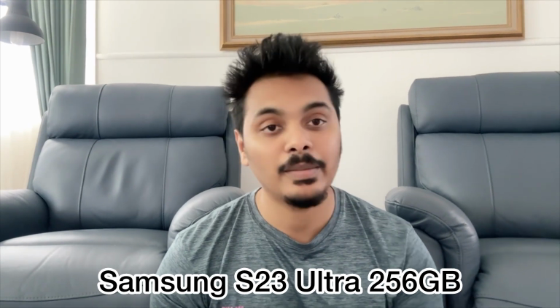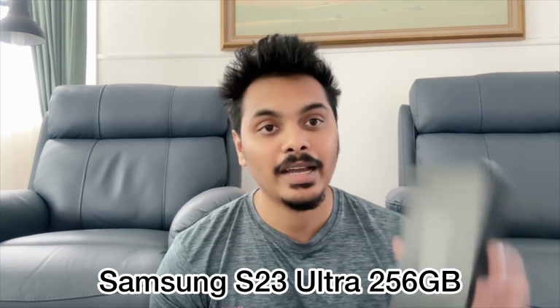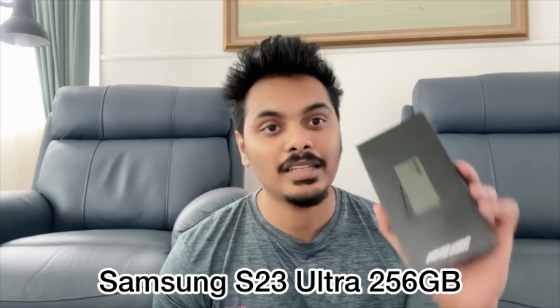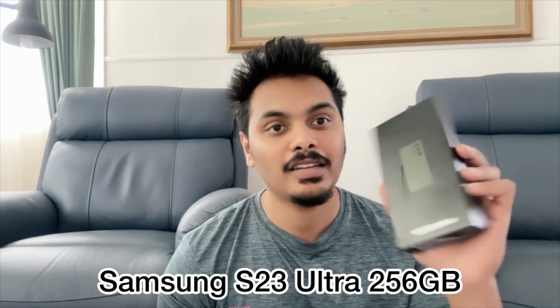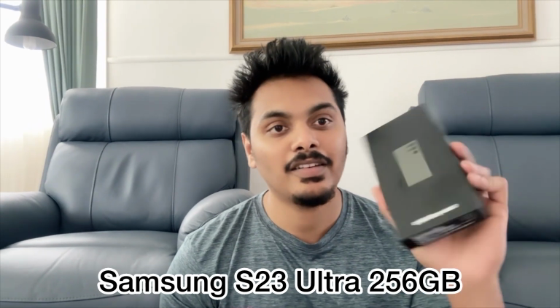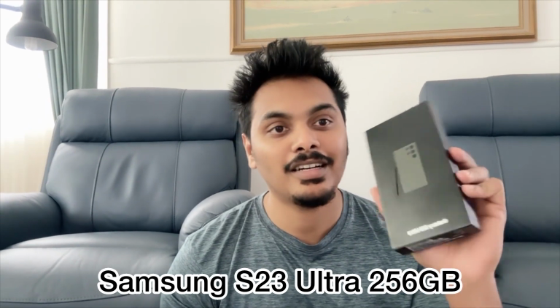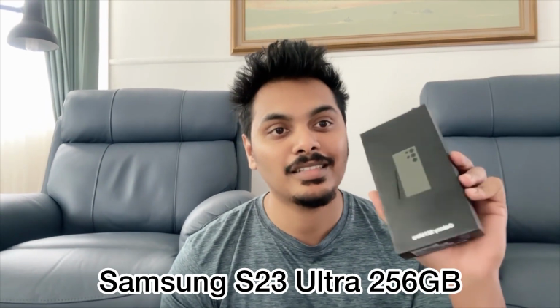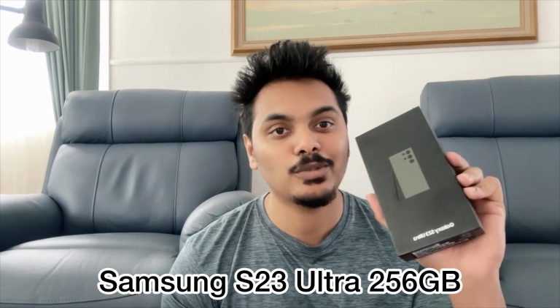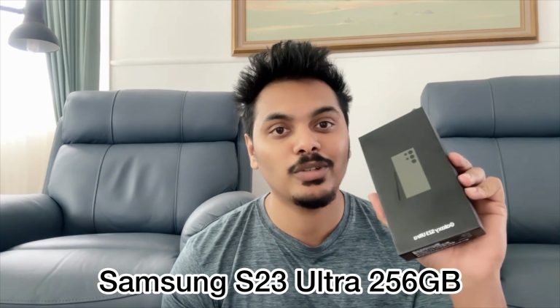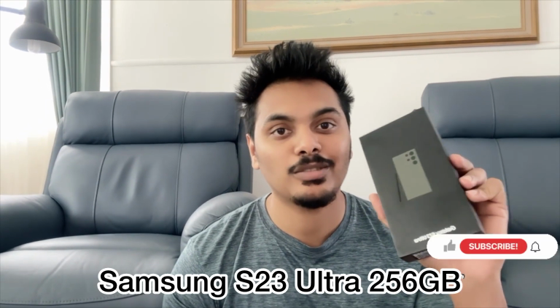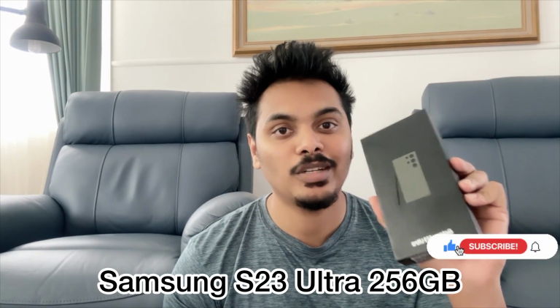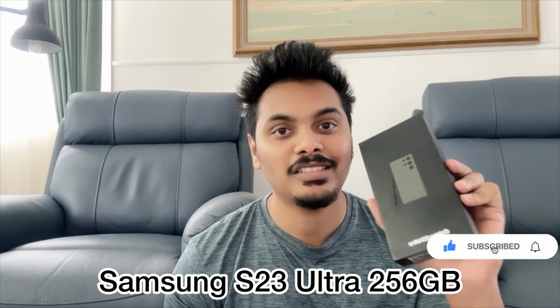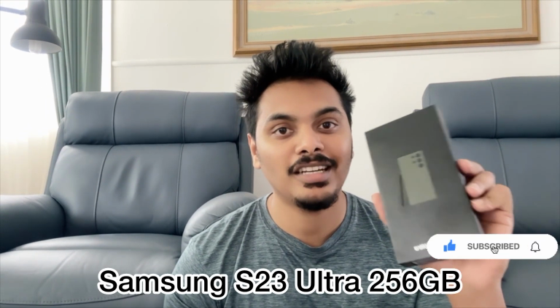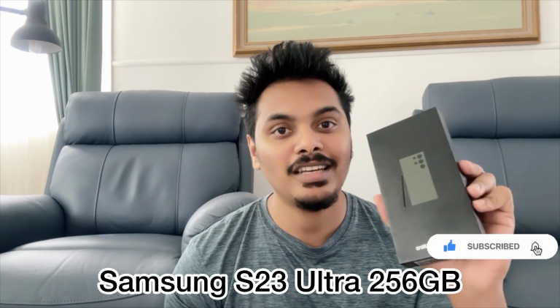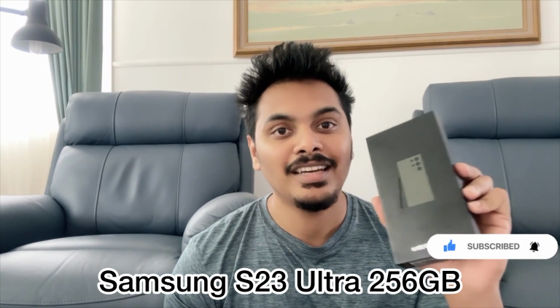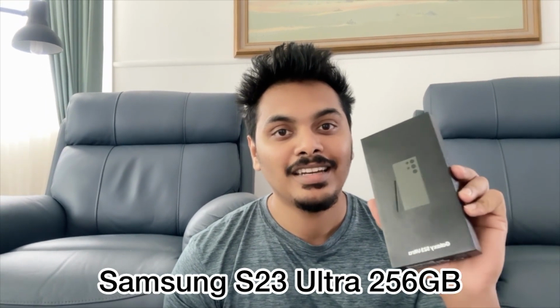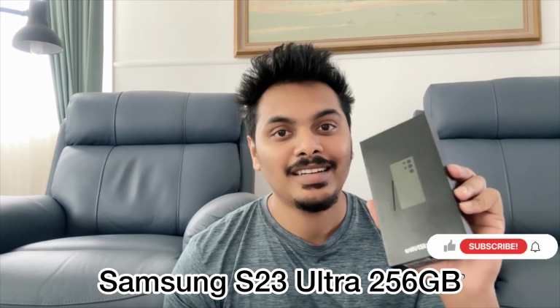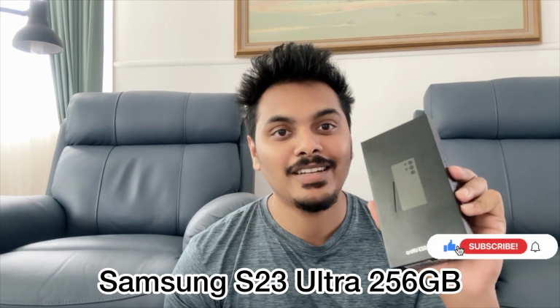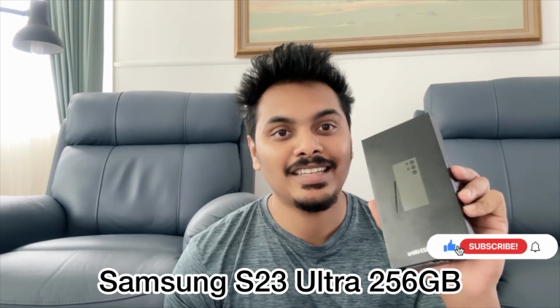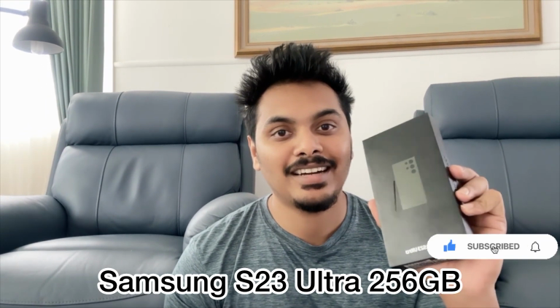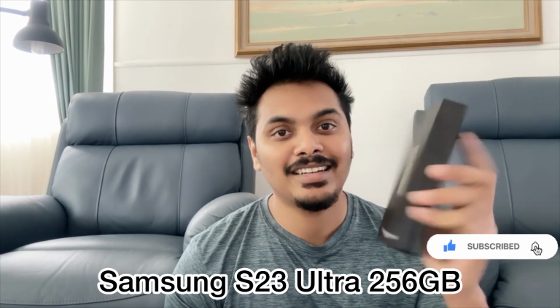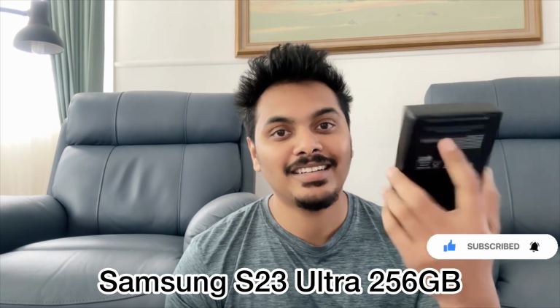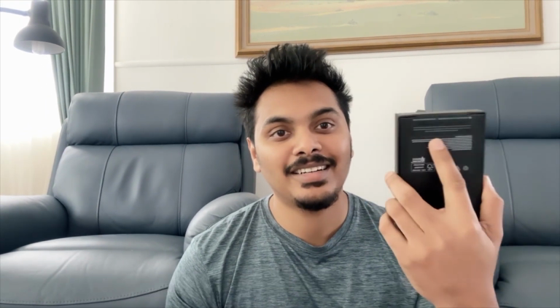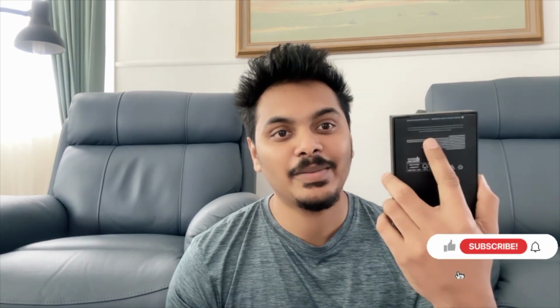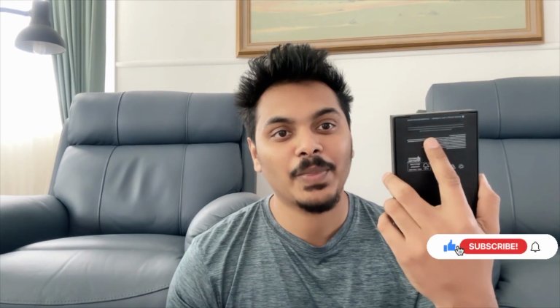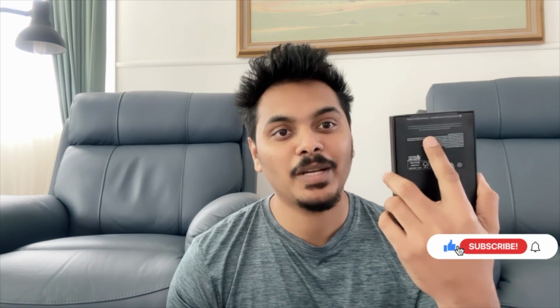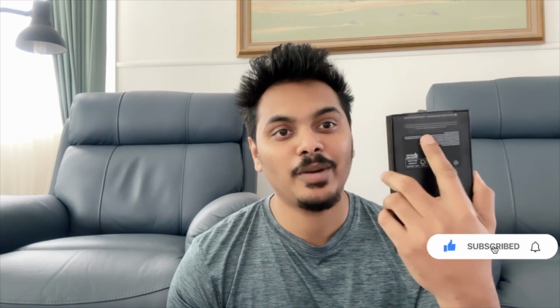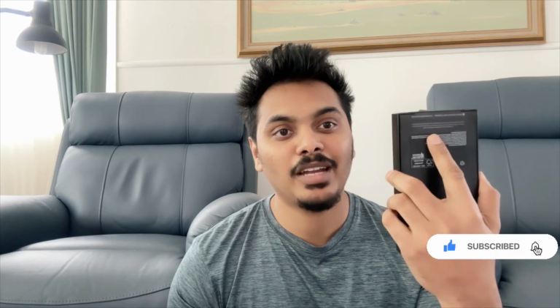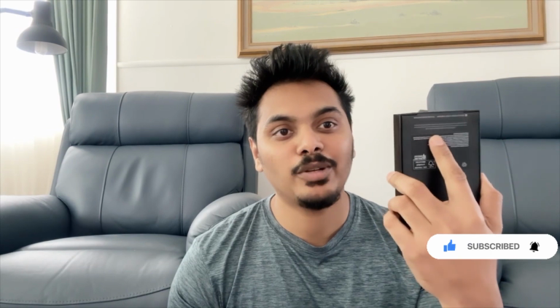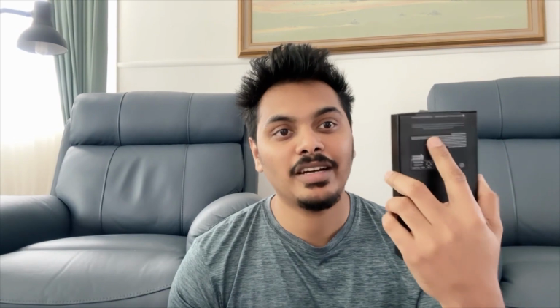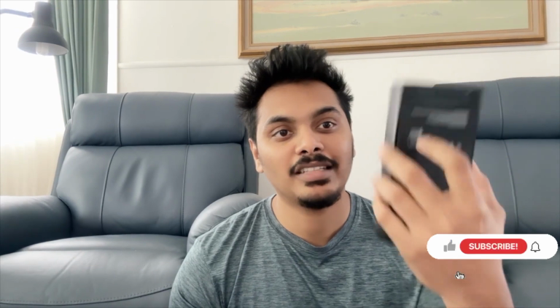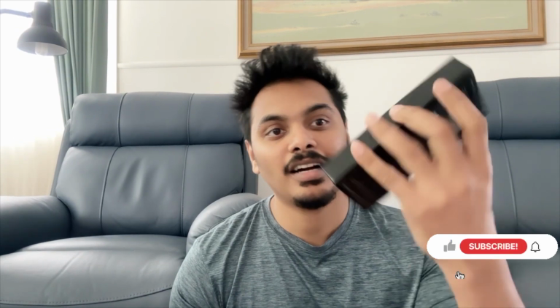So, I have a Samsung S23 device. It is a brand new device.